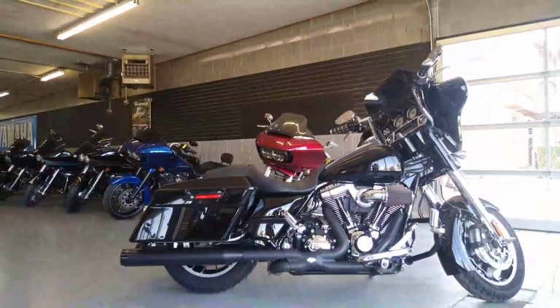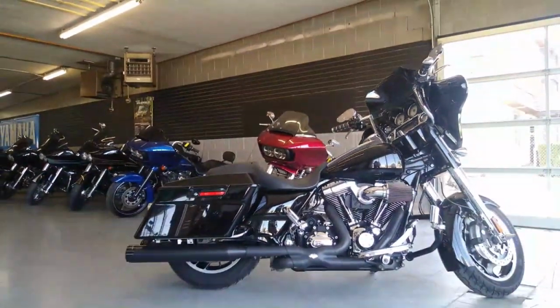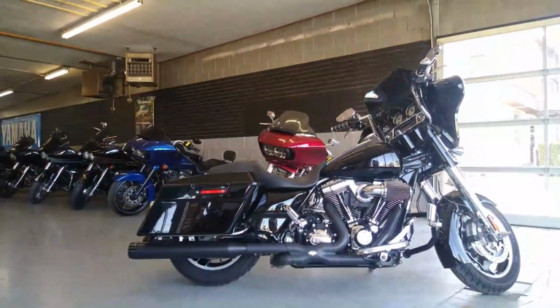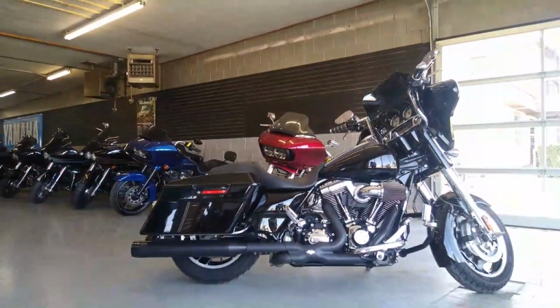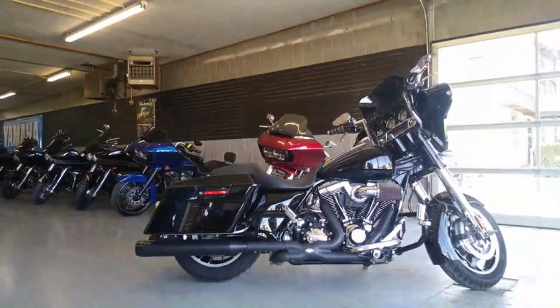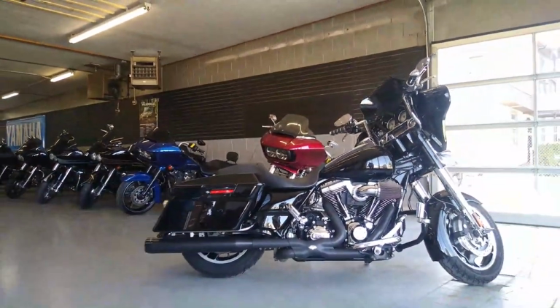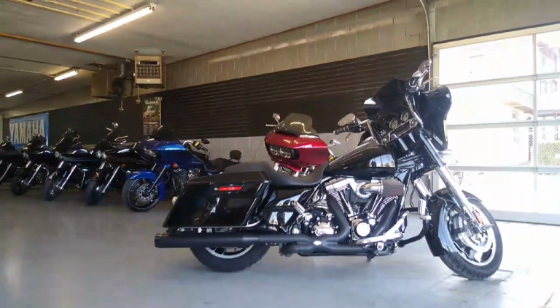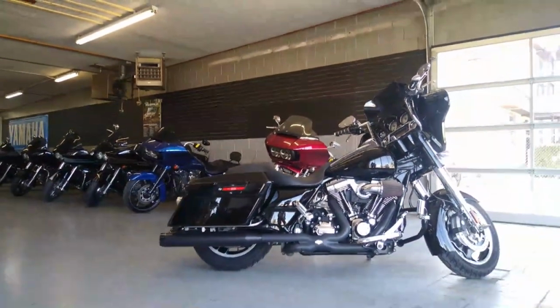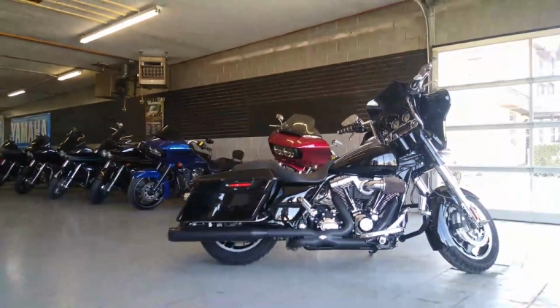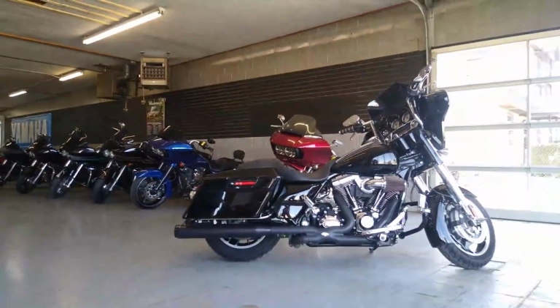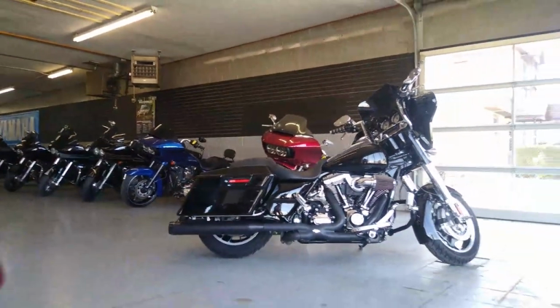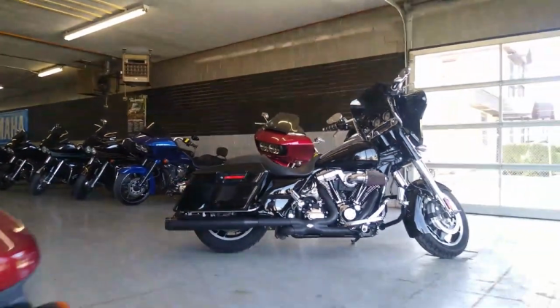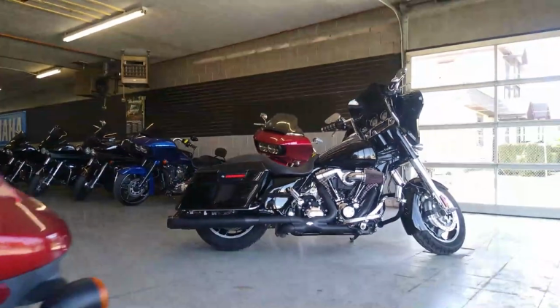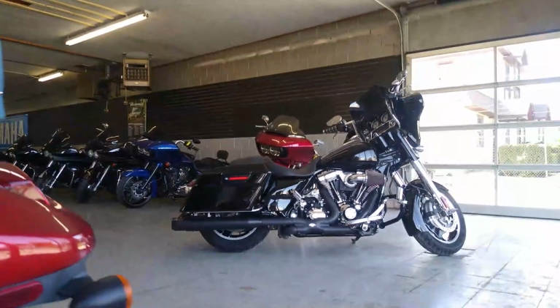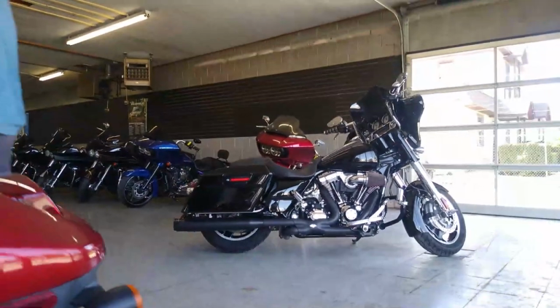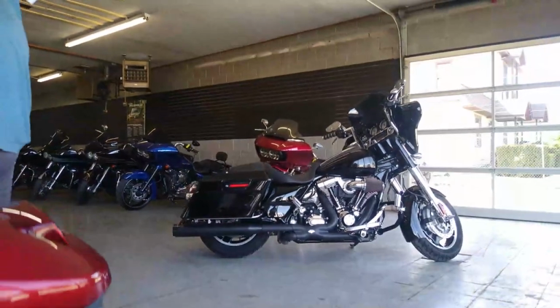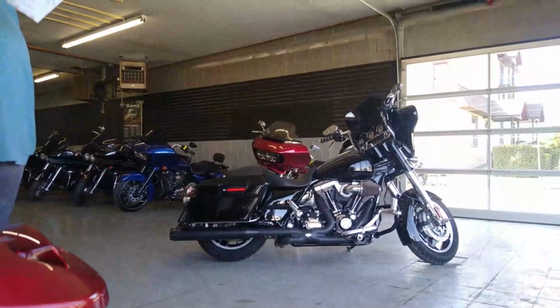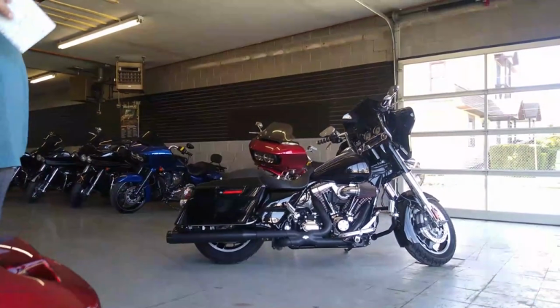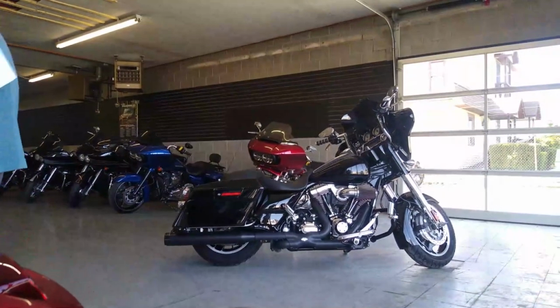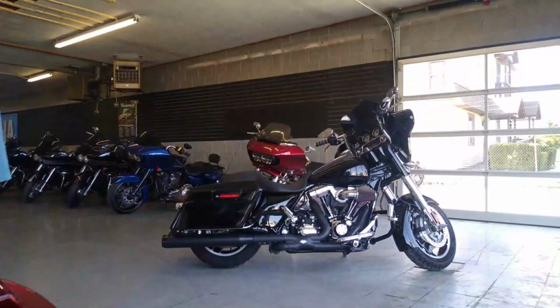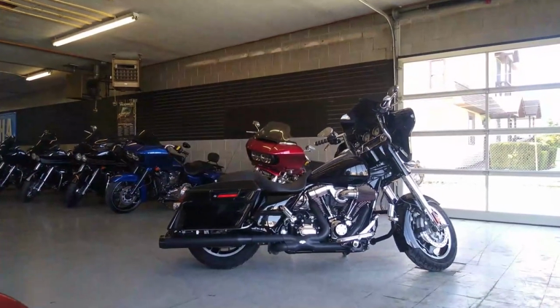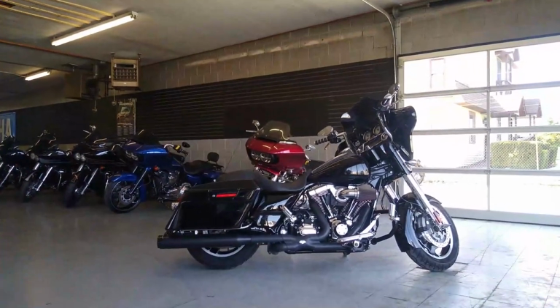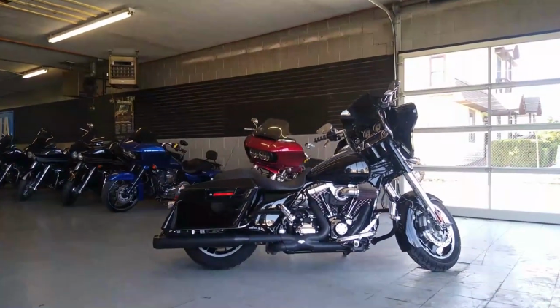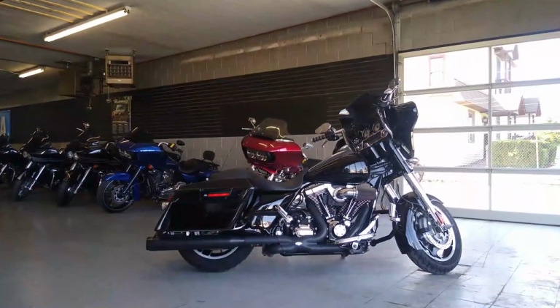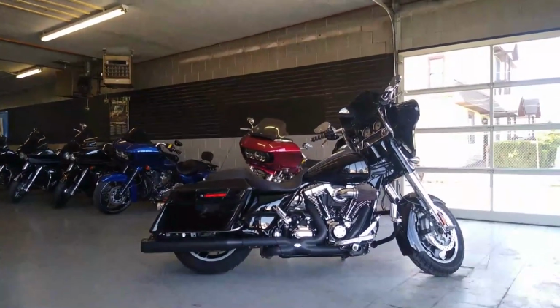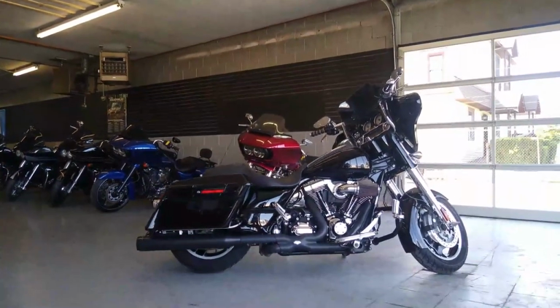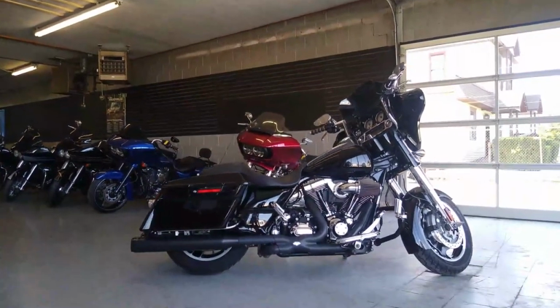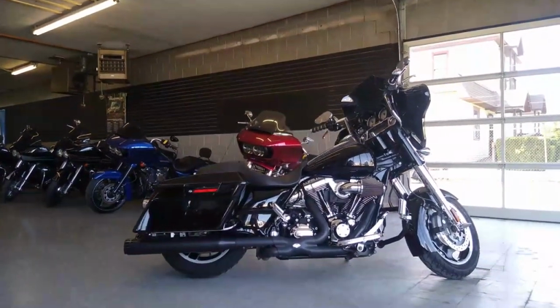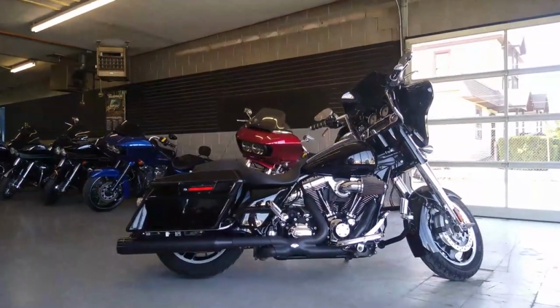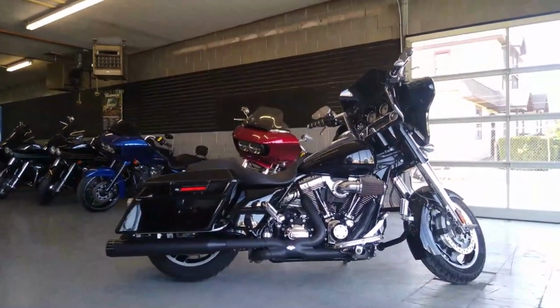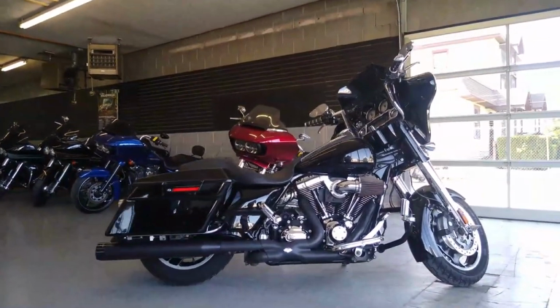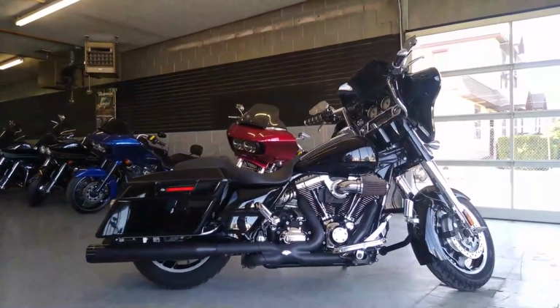Just serviced at the dealership, all the fluids have been changed. This one's ready to ride — crank up the tunes and hit the roads.